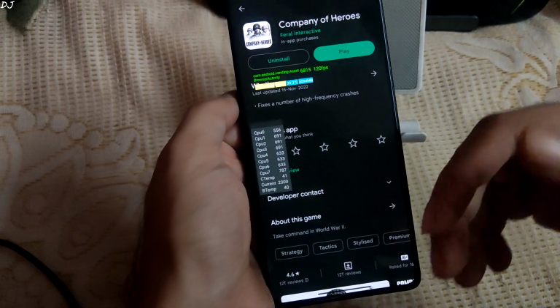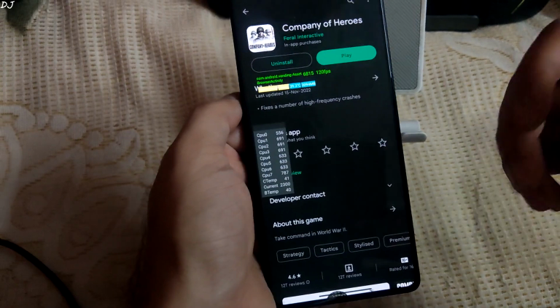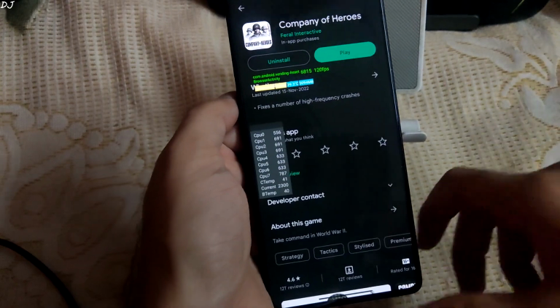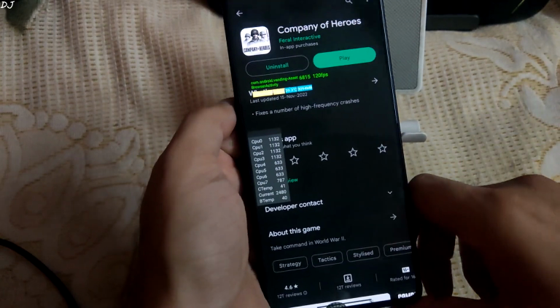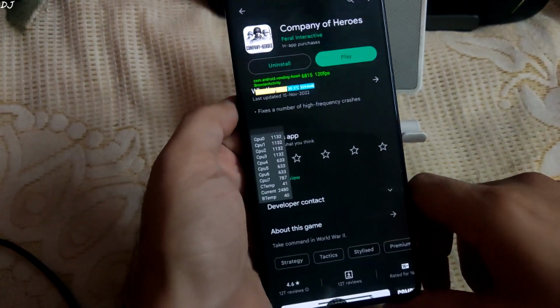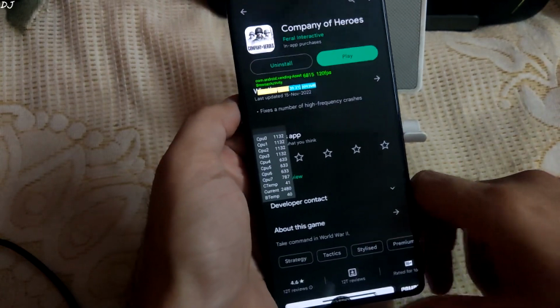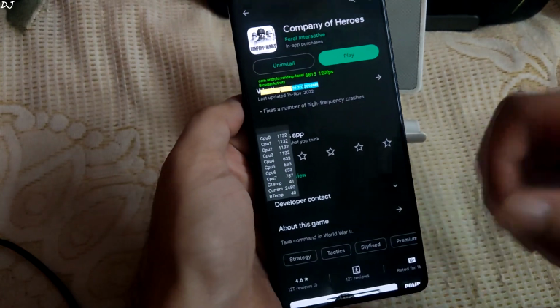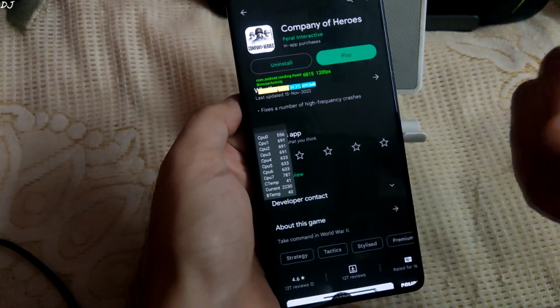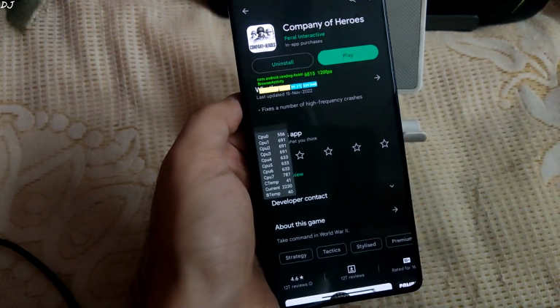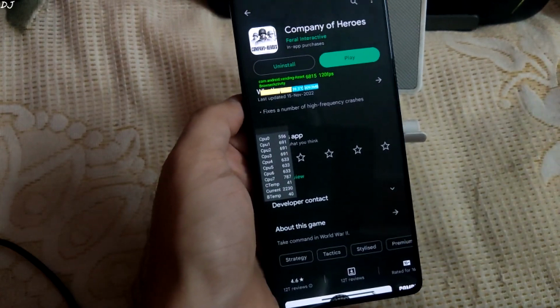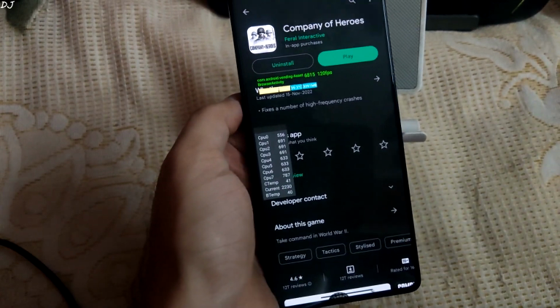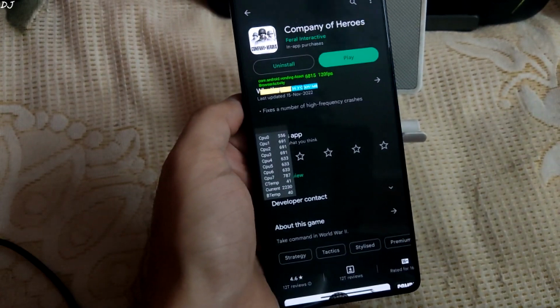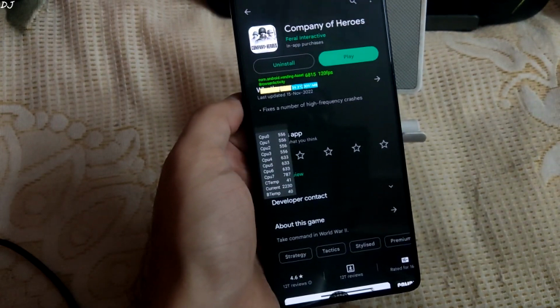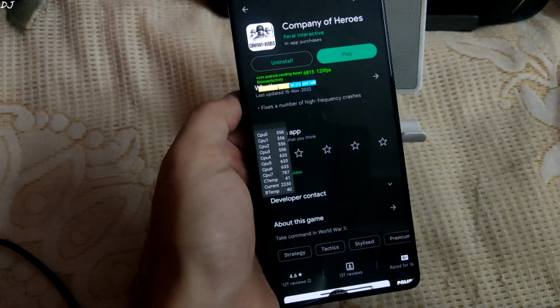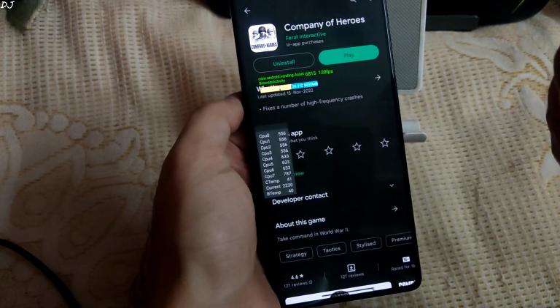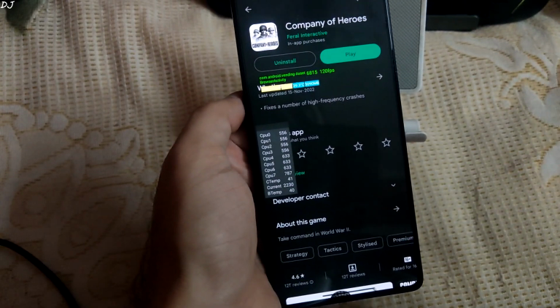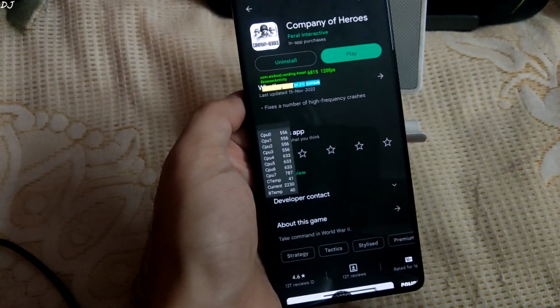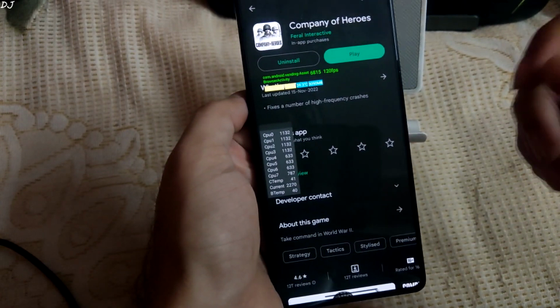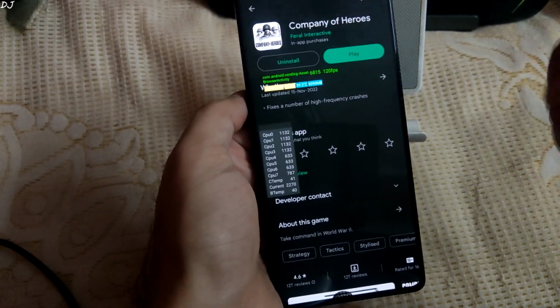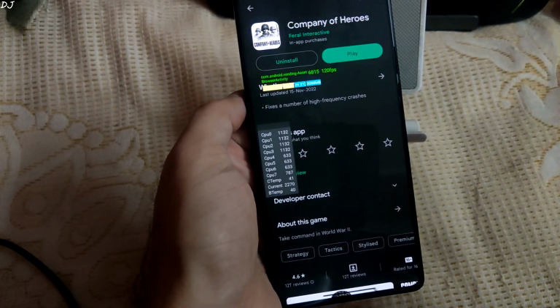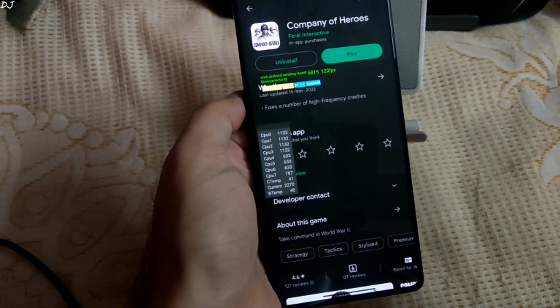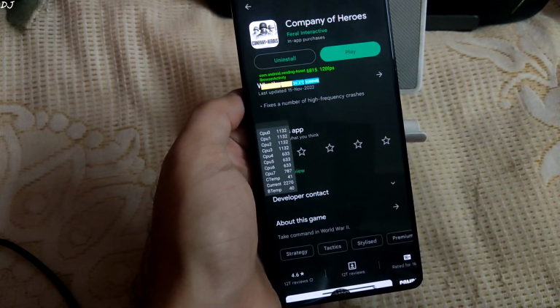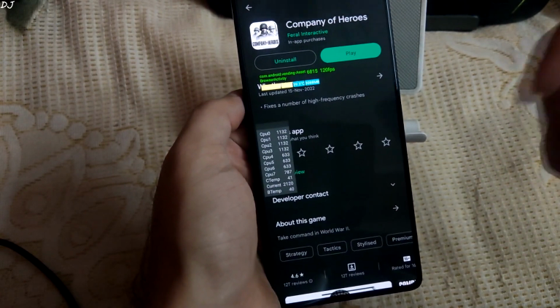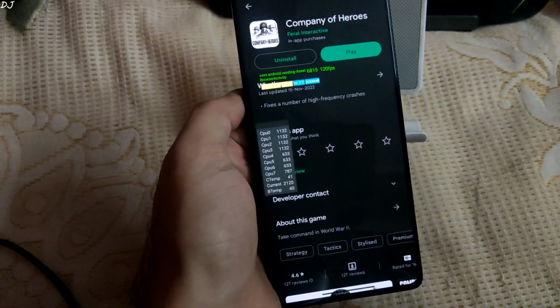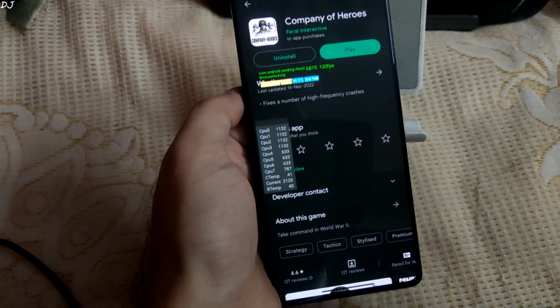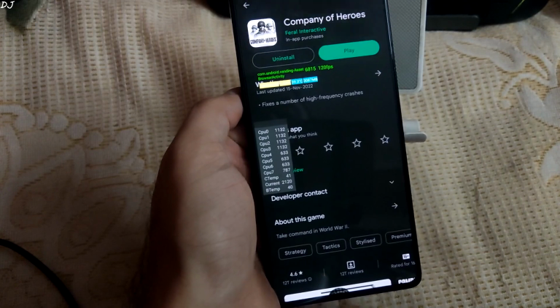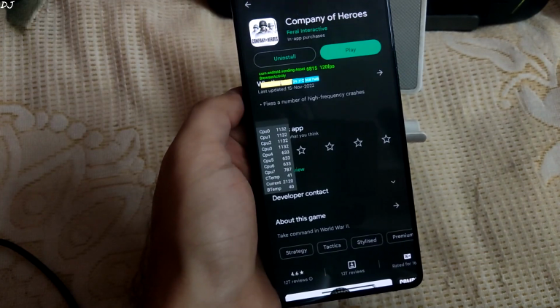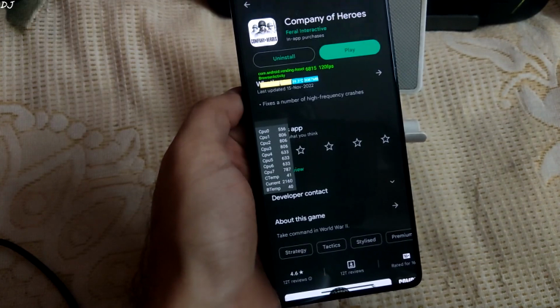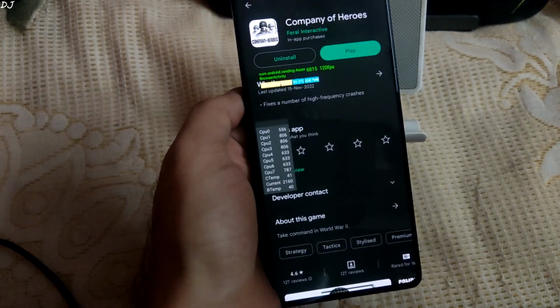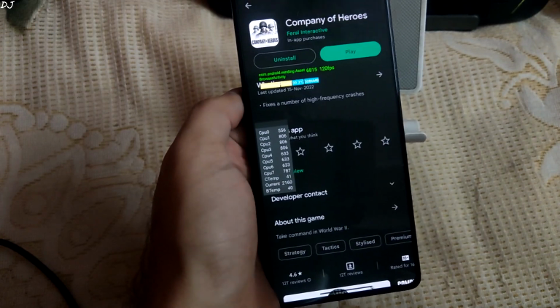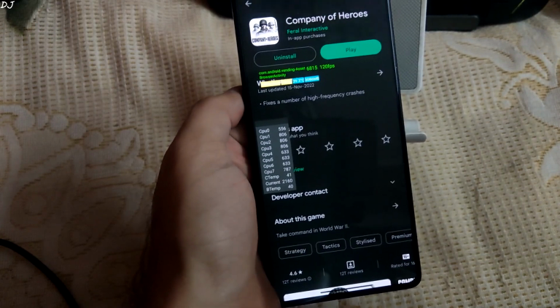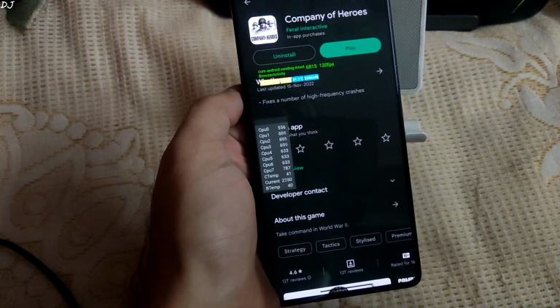Welcome back guys. In this video I will be trying out some Play Store games on my Poco F5 that comes with the Snapdragon 7 Plus Gen 2 processor.